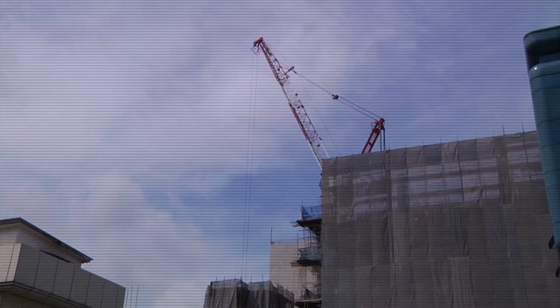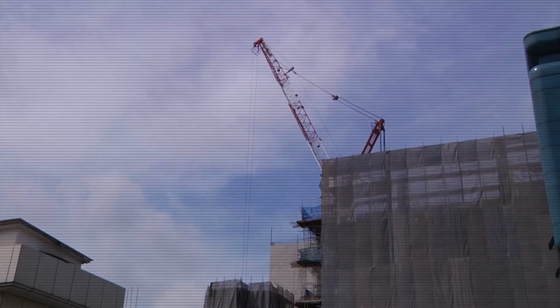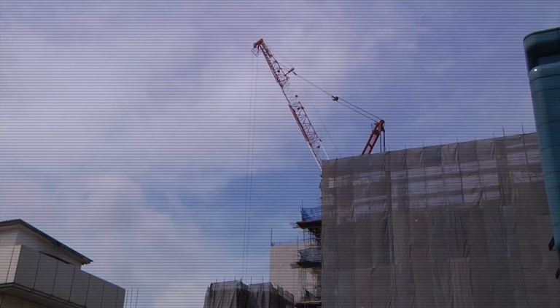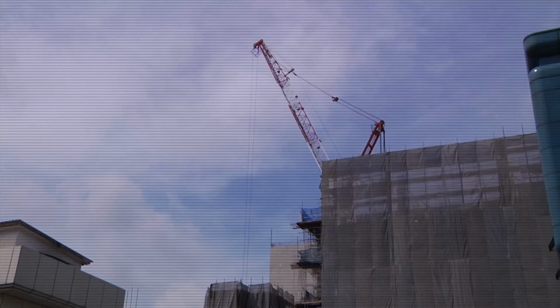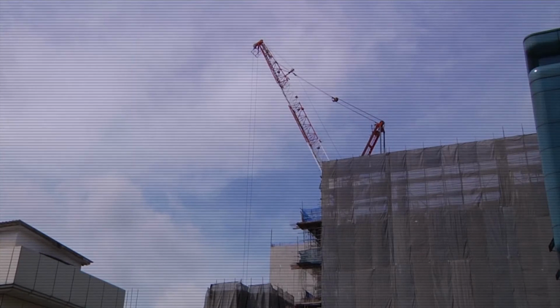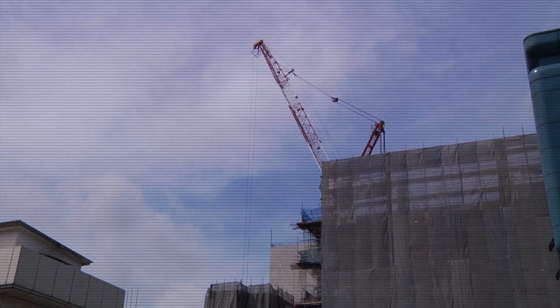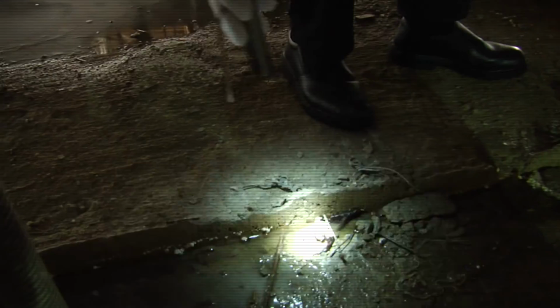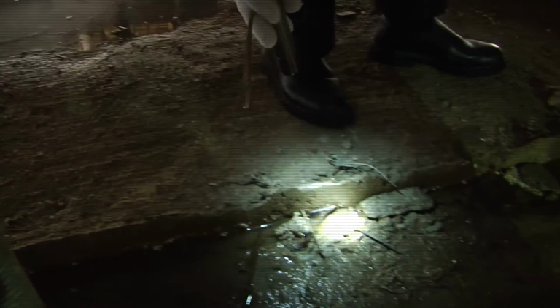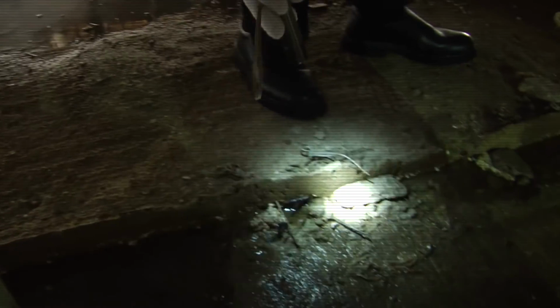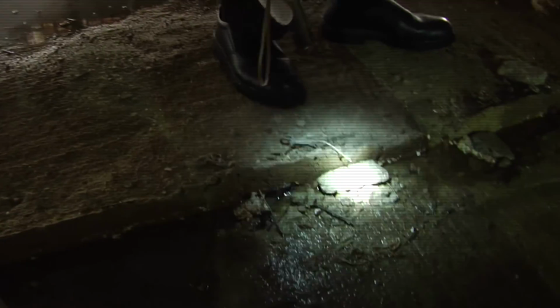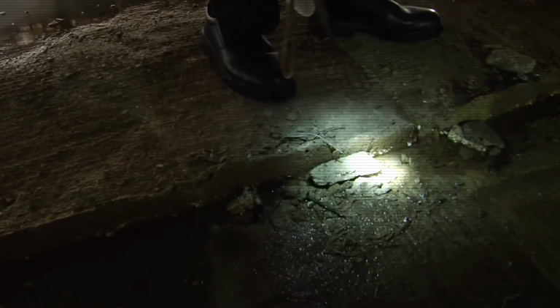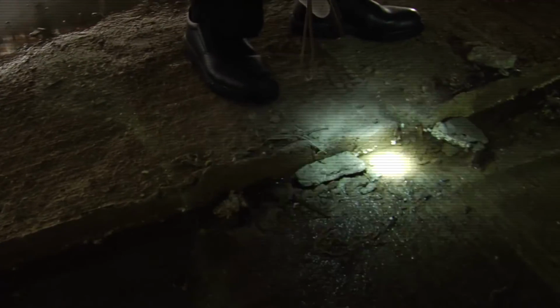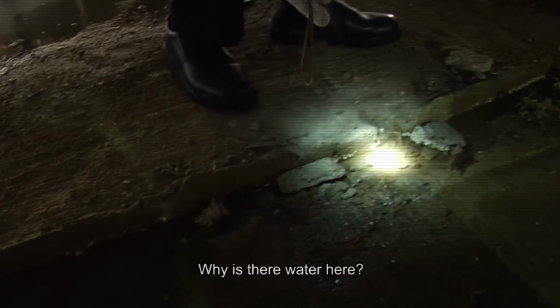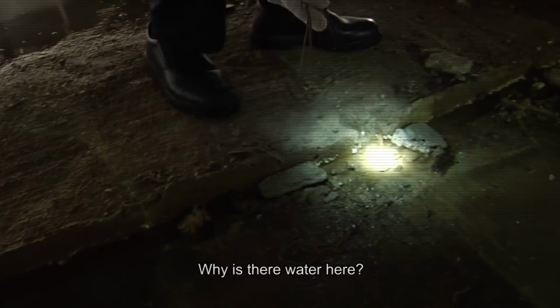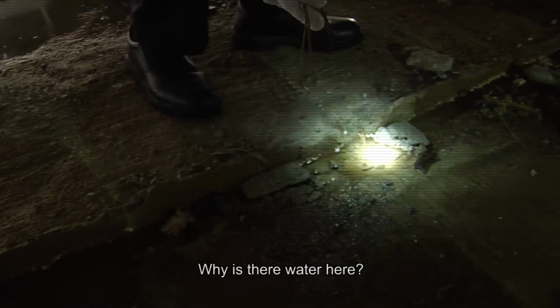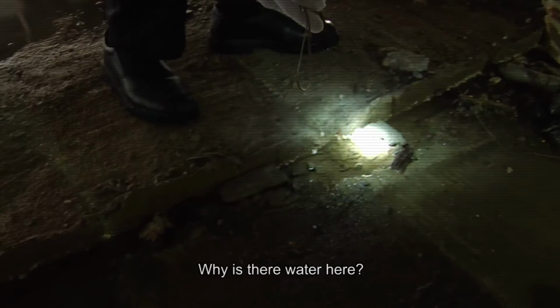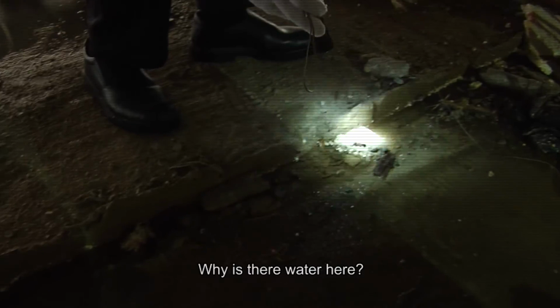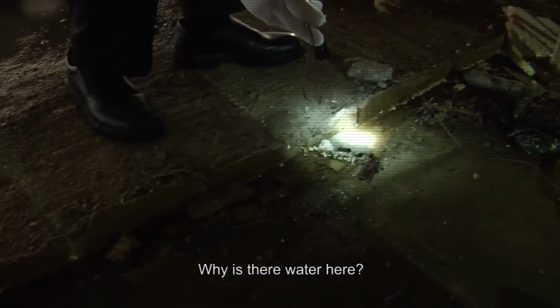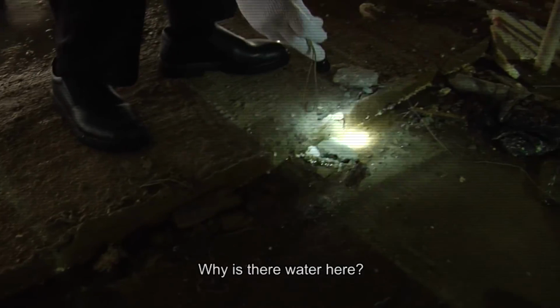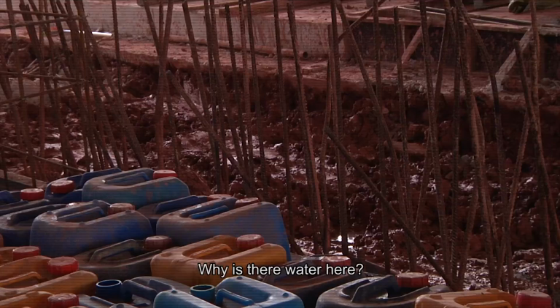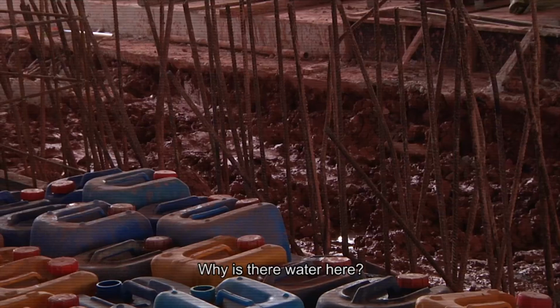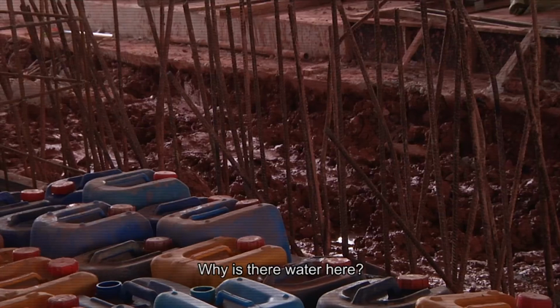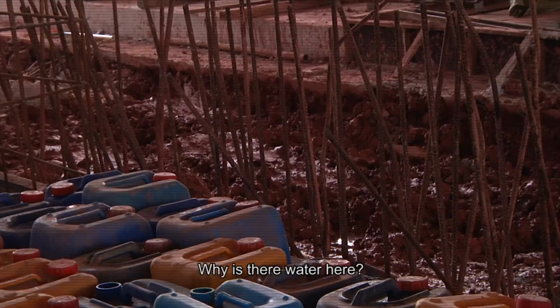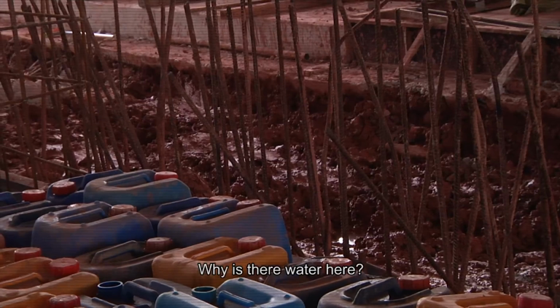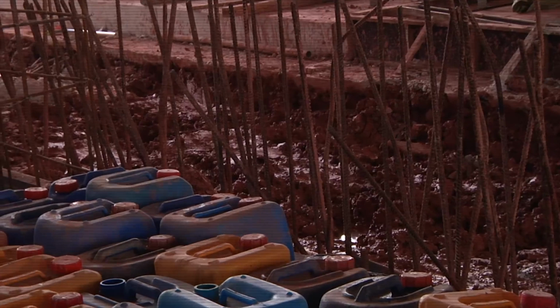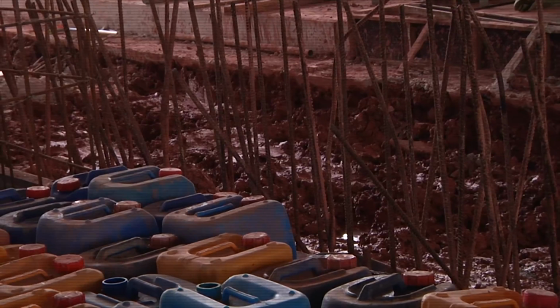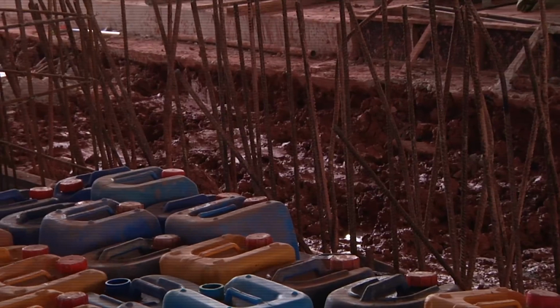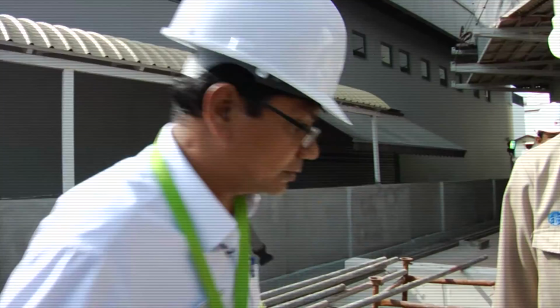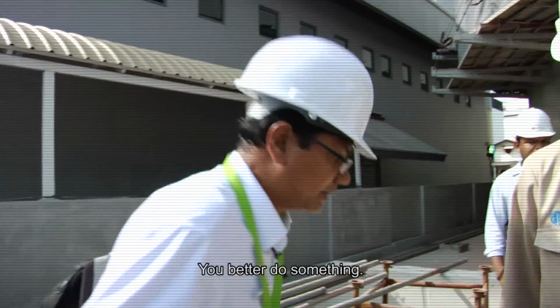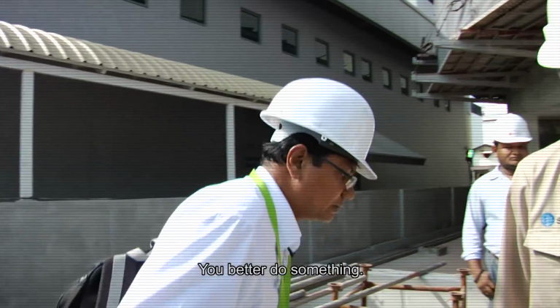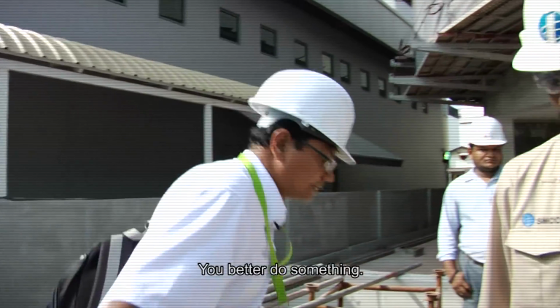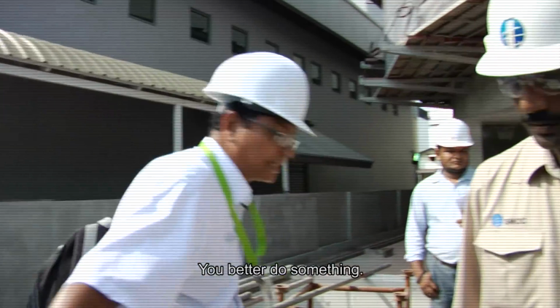In the next episode: Why is this water here? Well, do something!